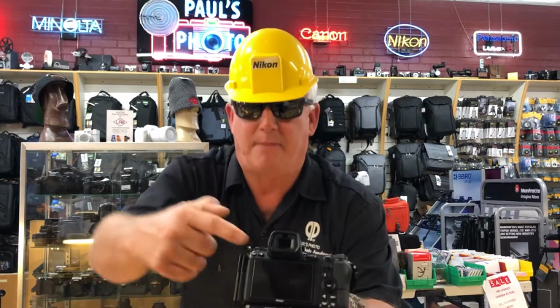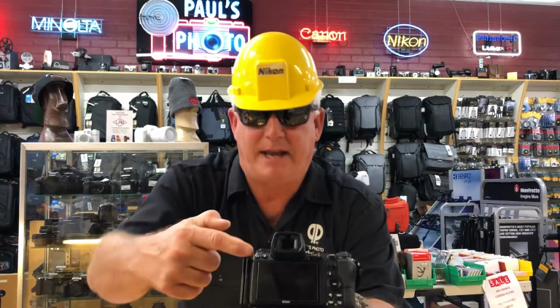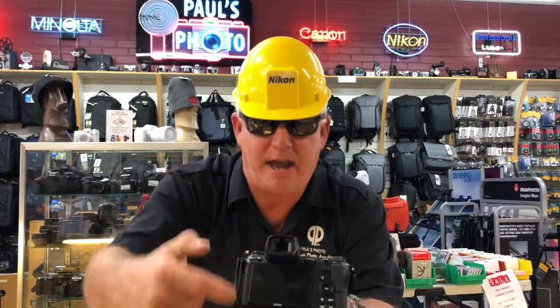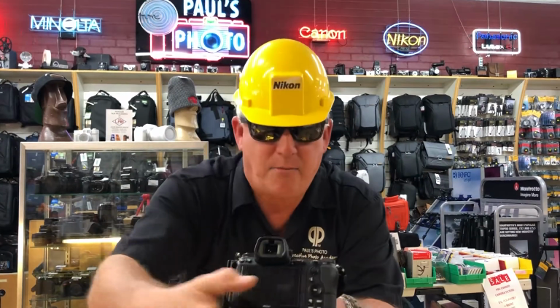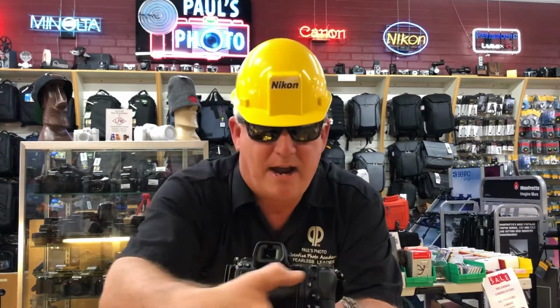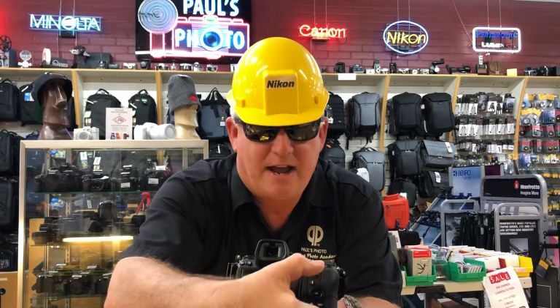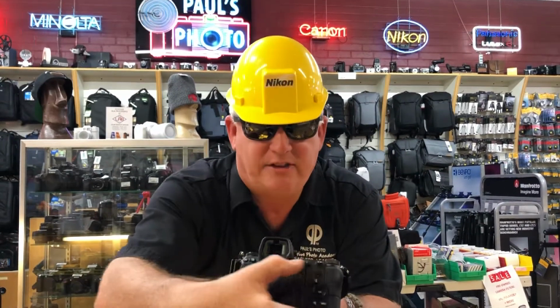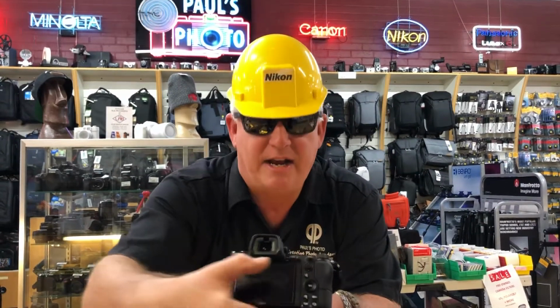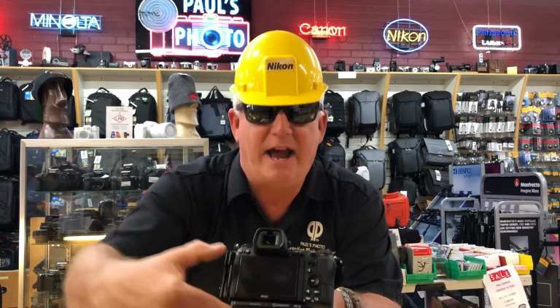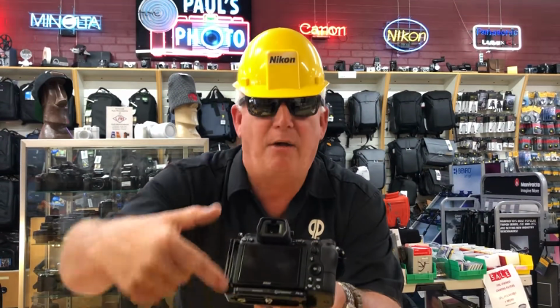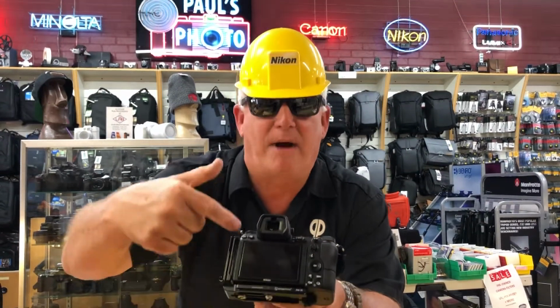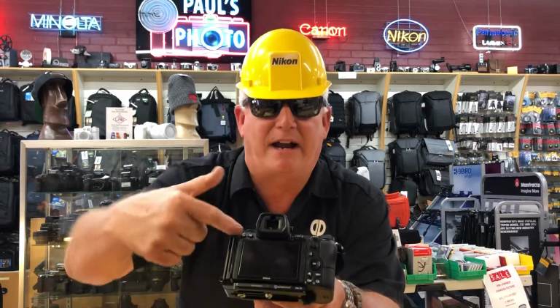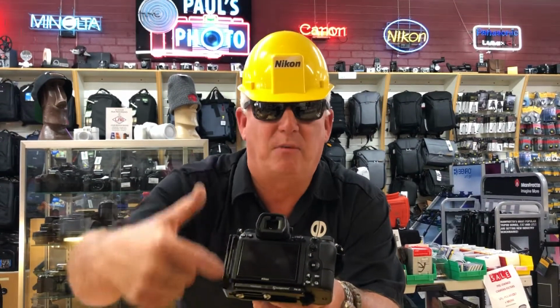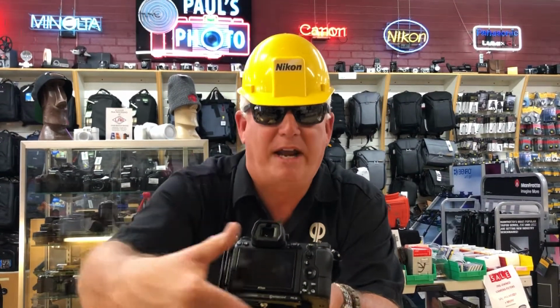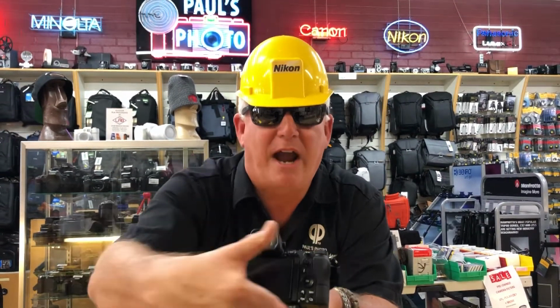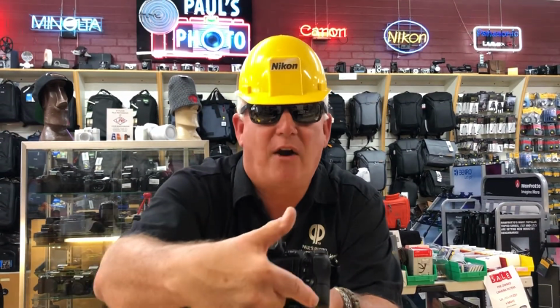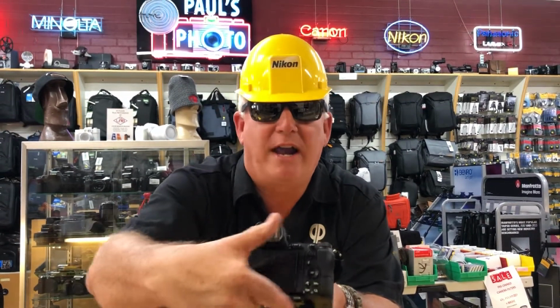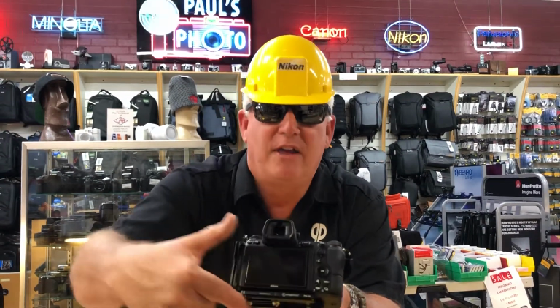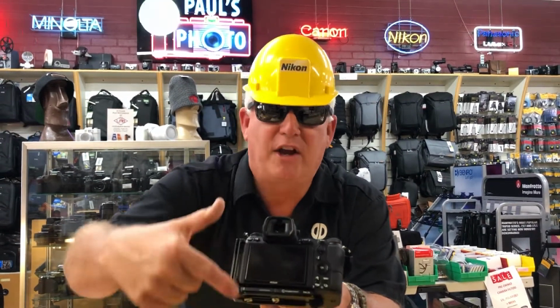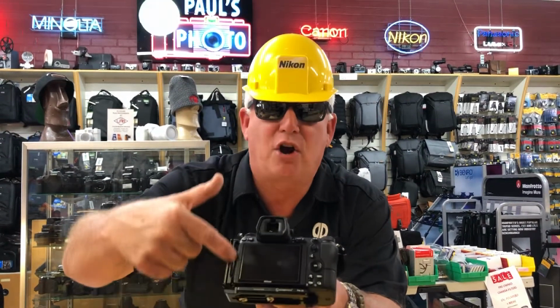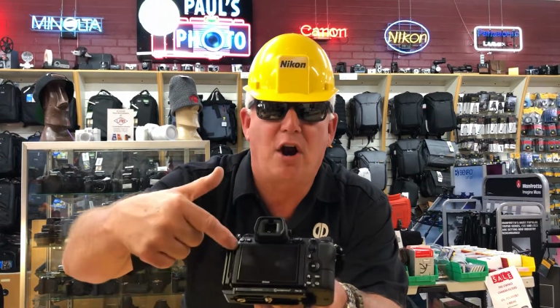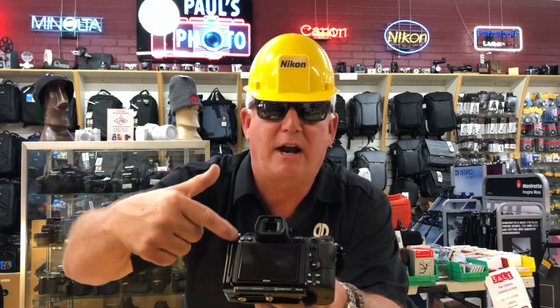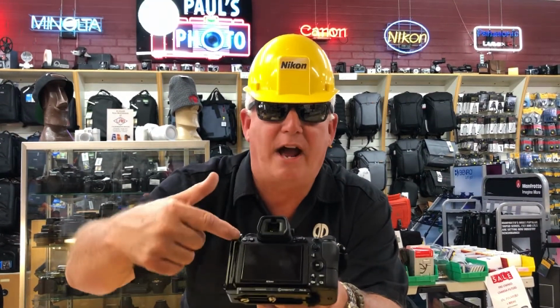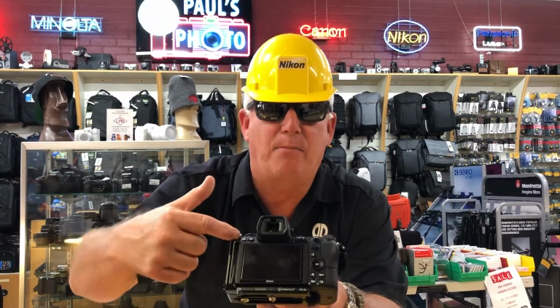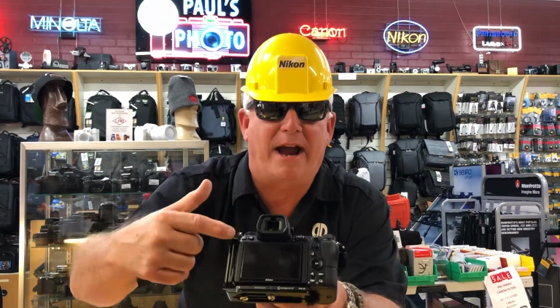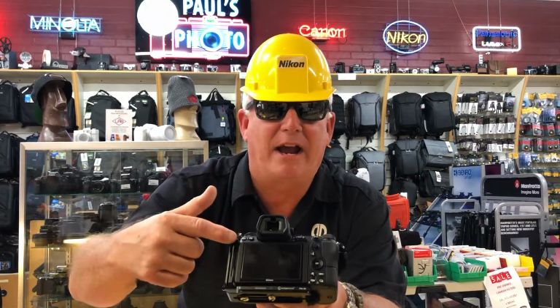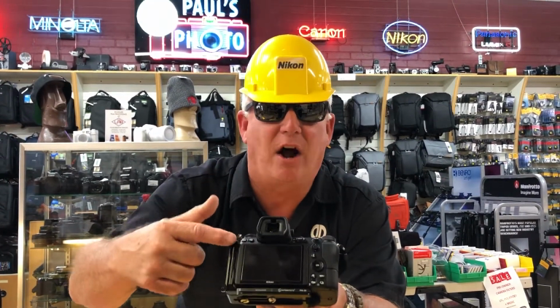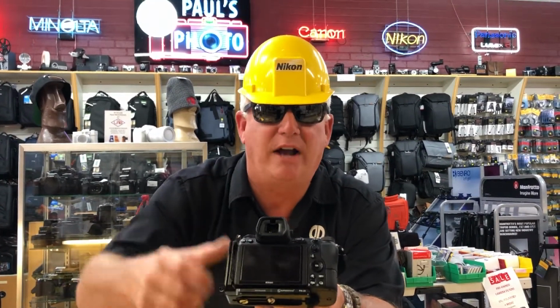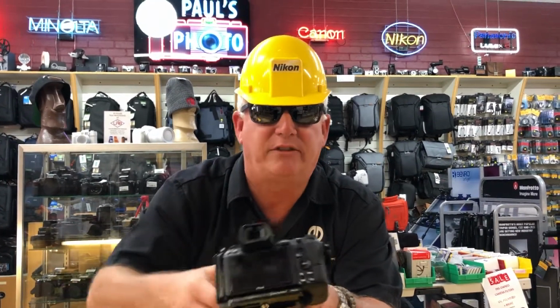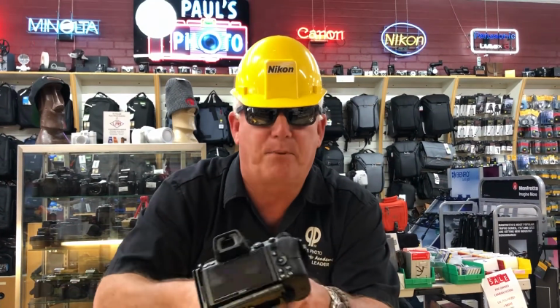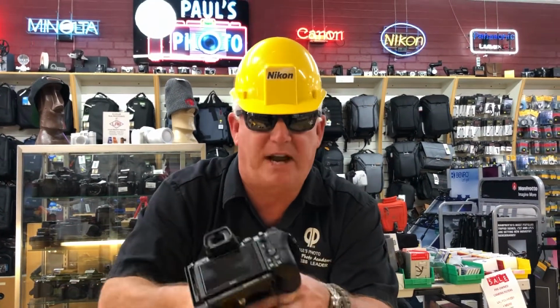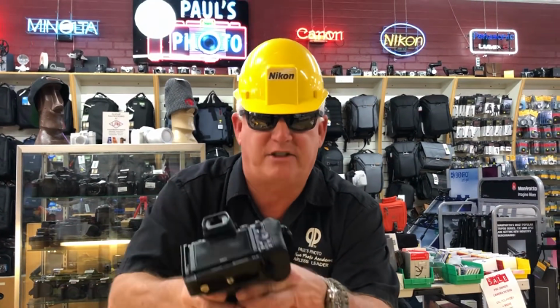My camera has an L bracket. We carry the Kirk L bracket — awesome protection.